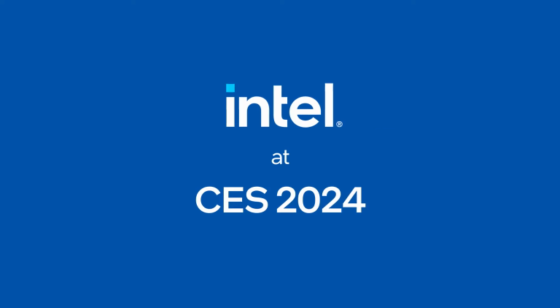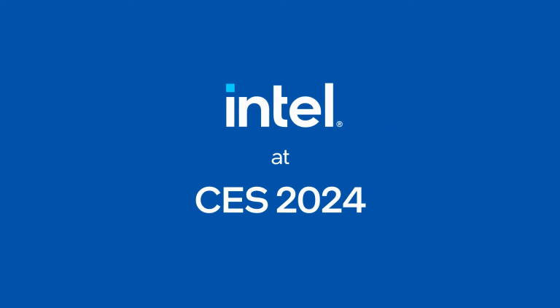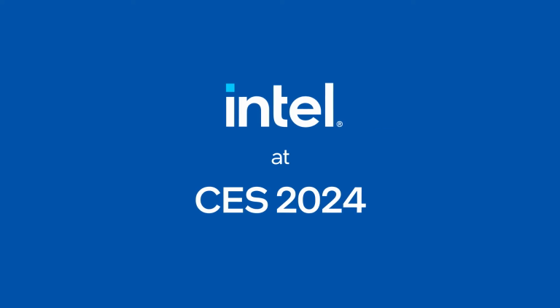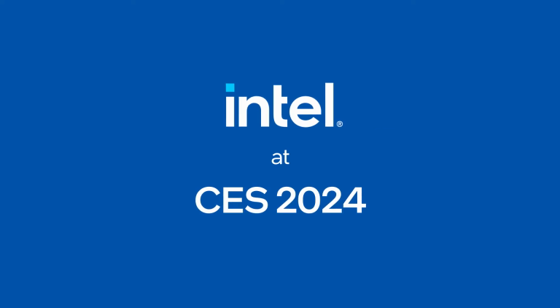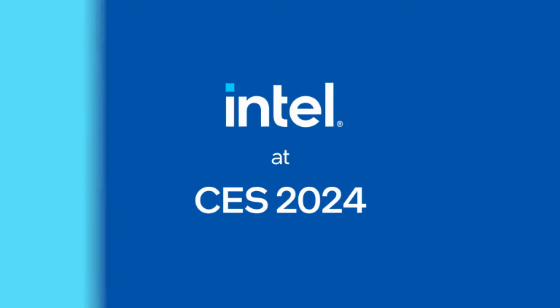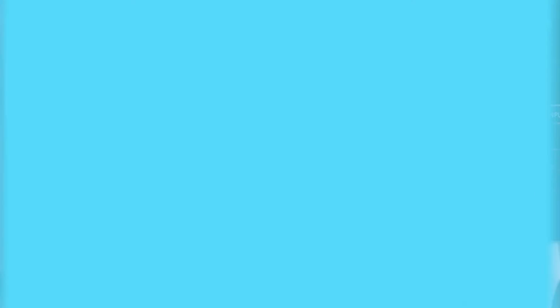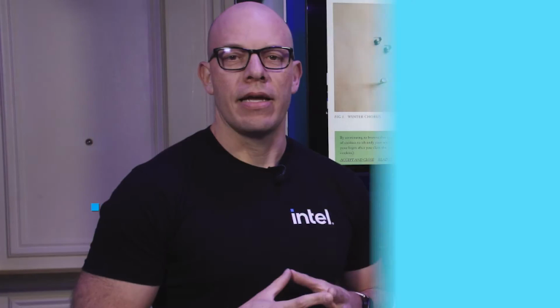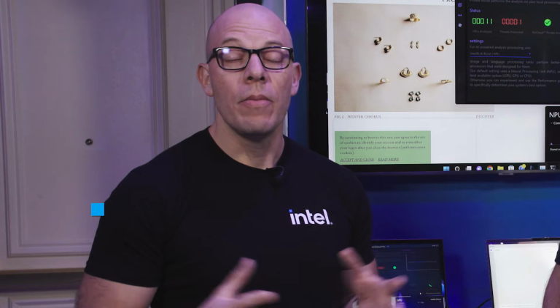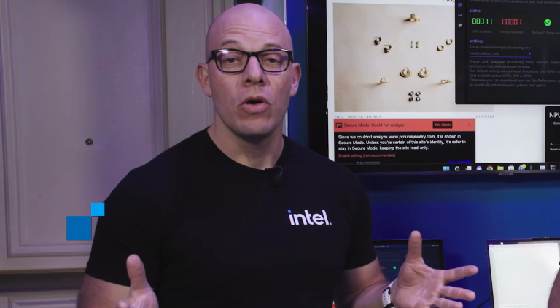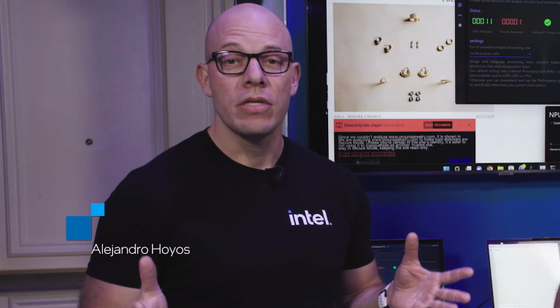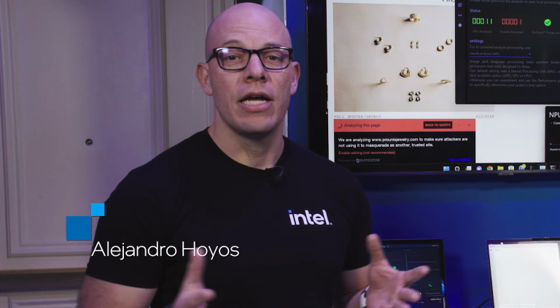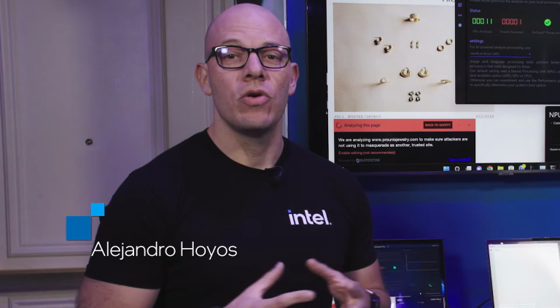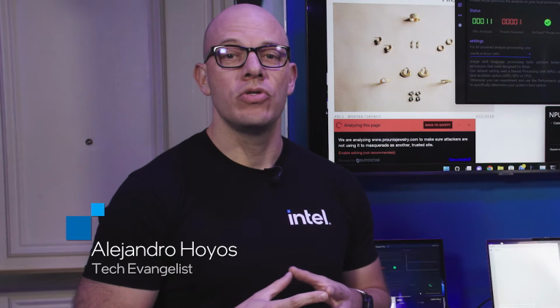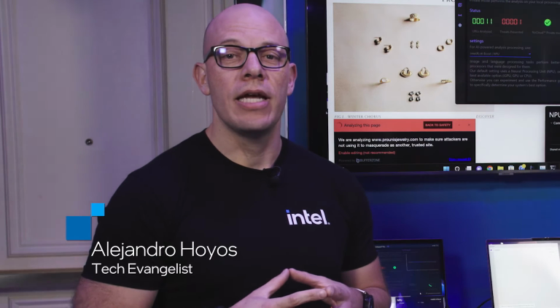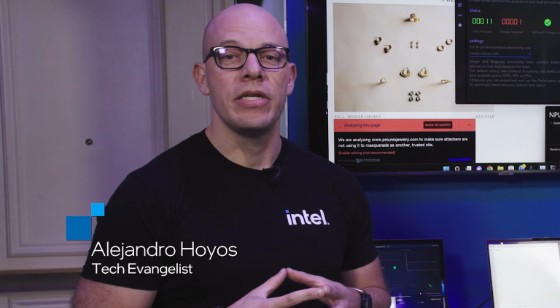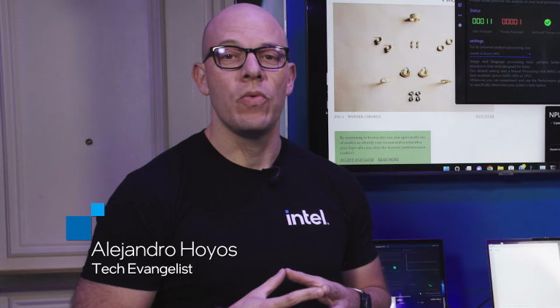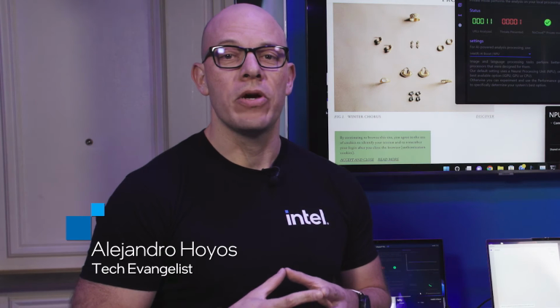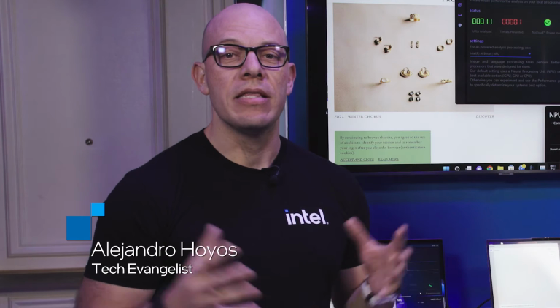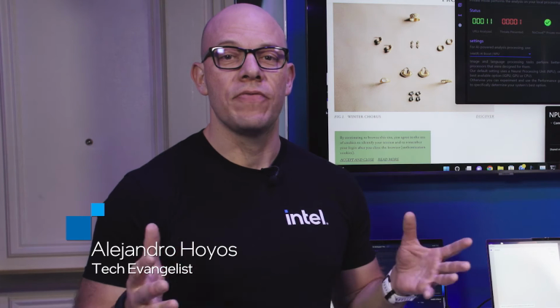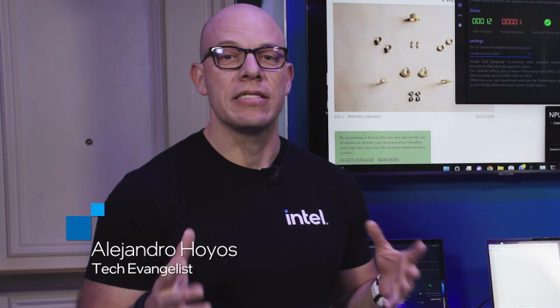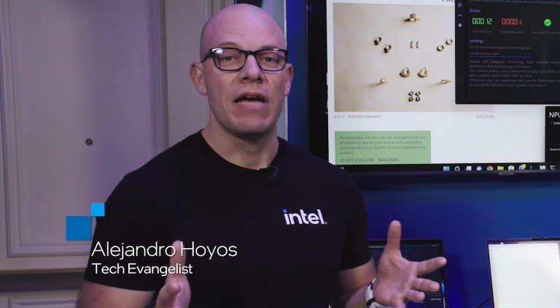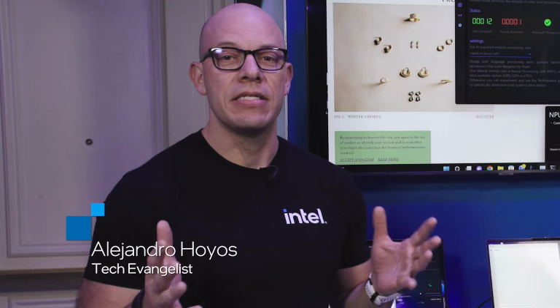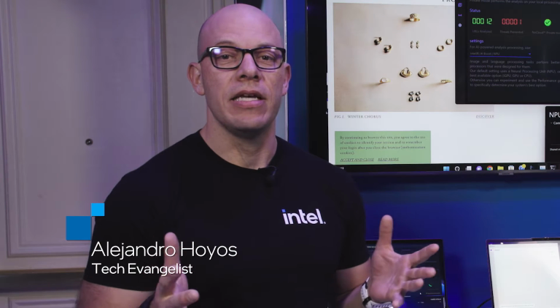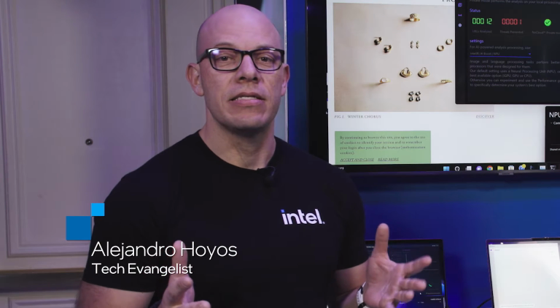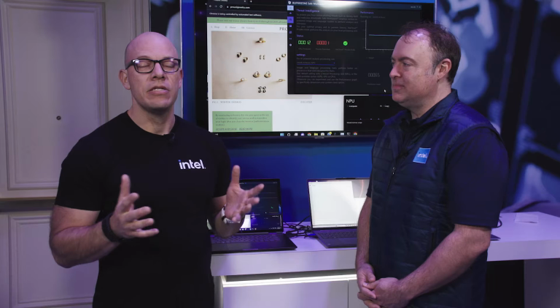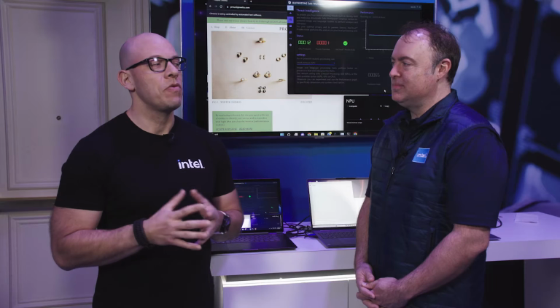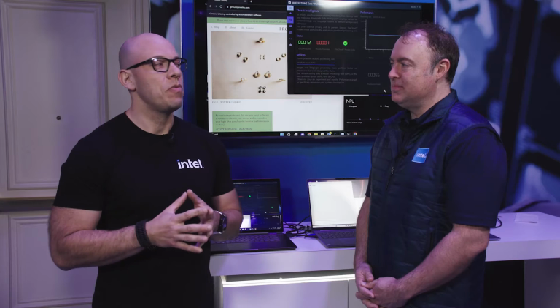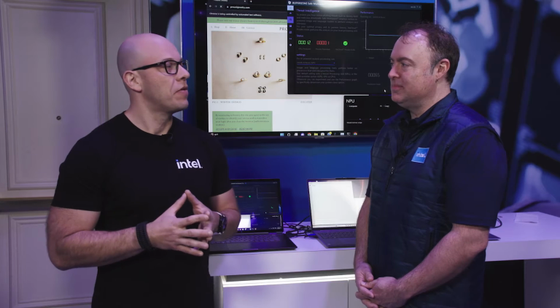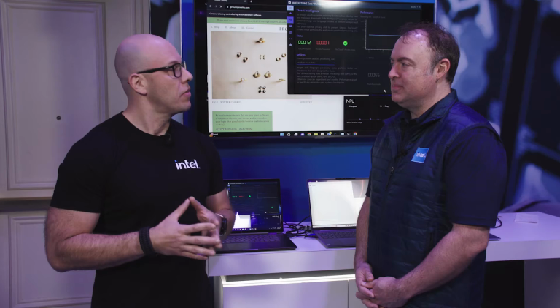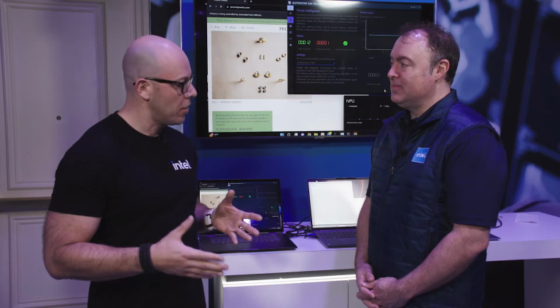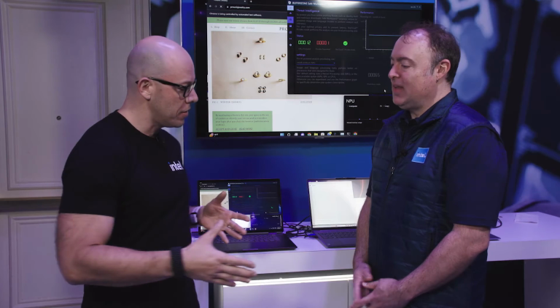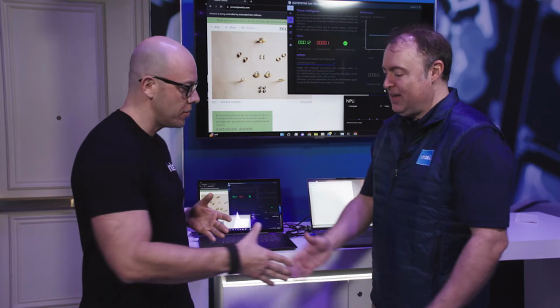Hi and welcome to TalkinTech. I'm your host Alejandro Ollius, and today we are in Las Vegas live at CES. Today with me I have Garth. Hey Garth, how's it going?